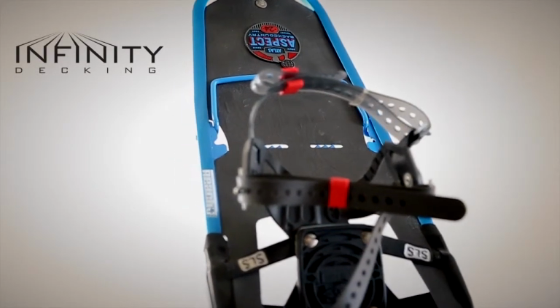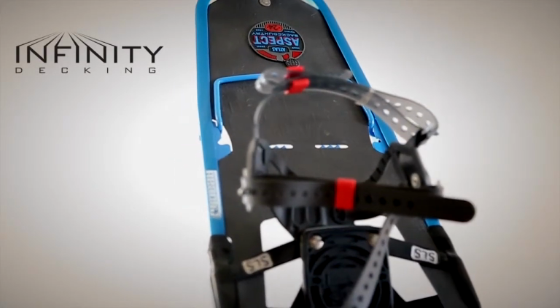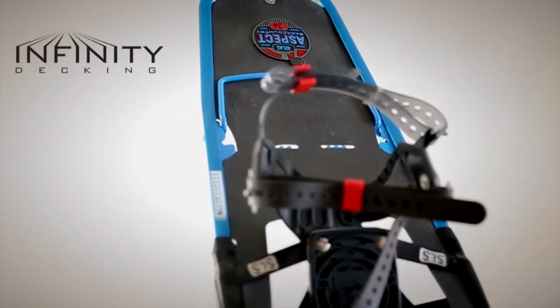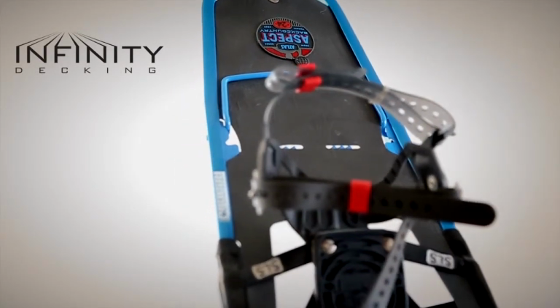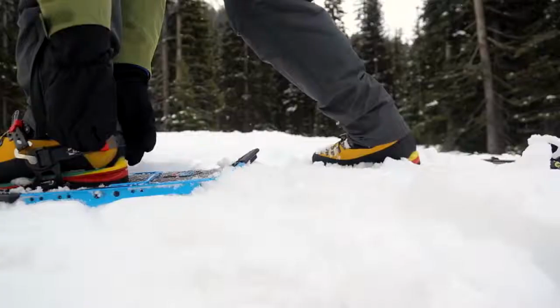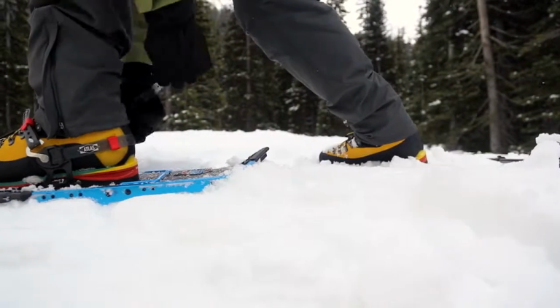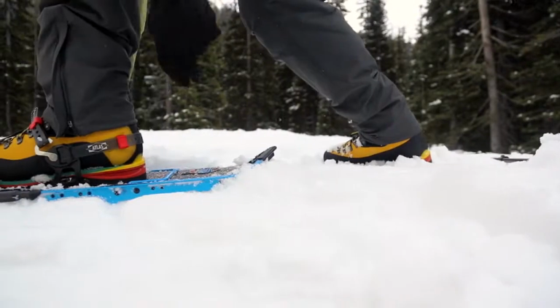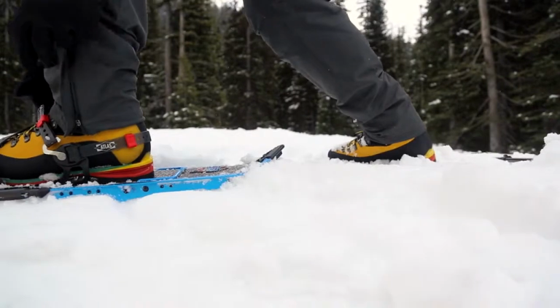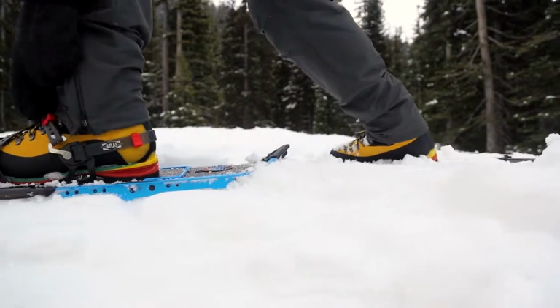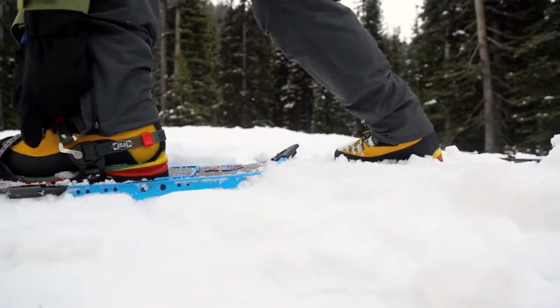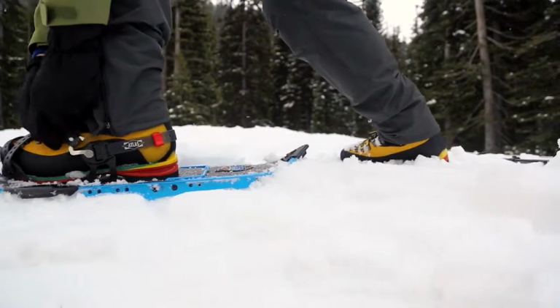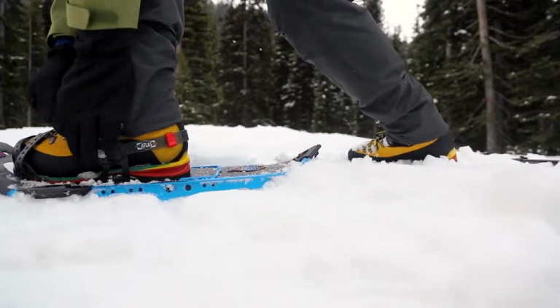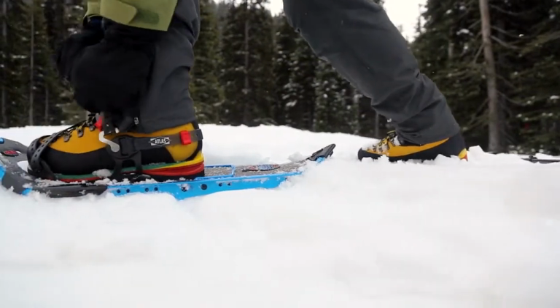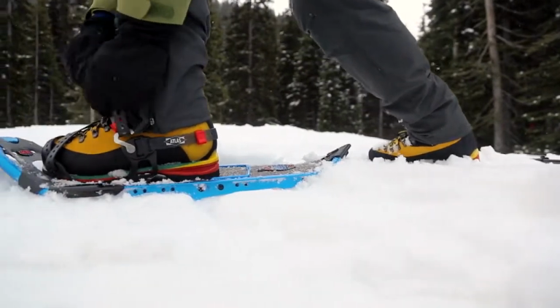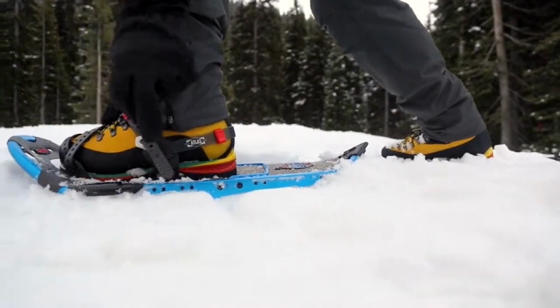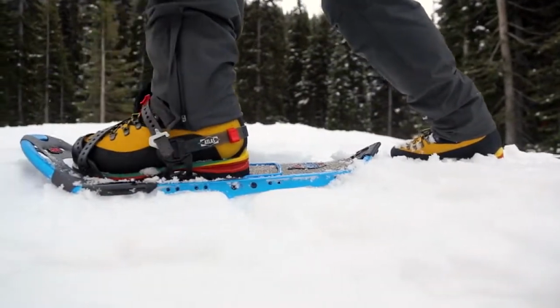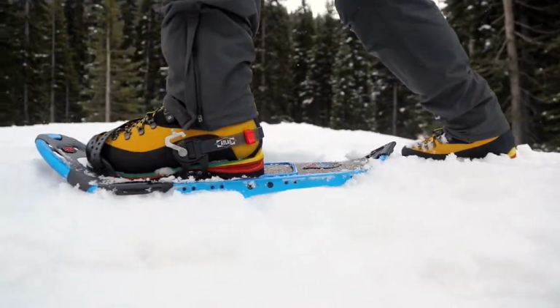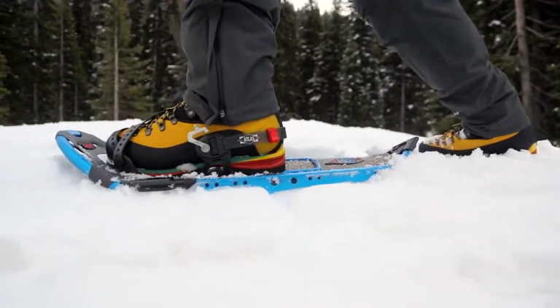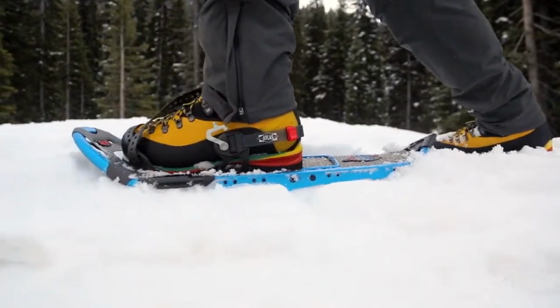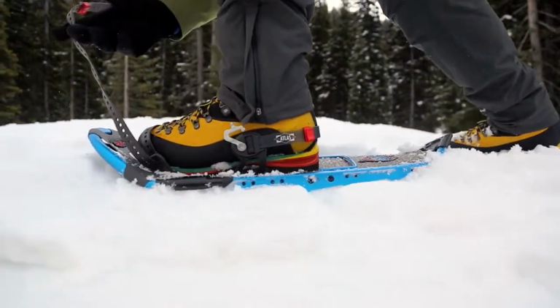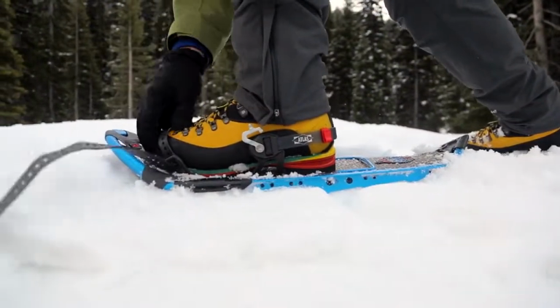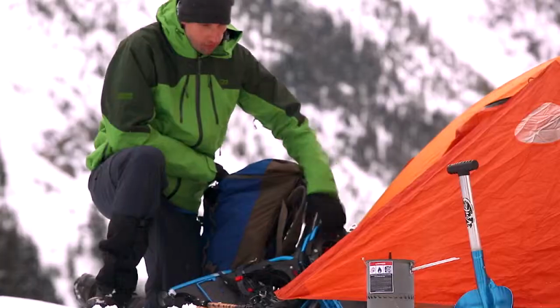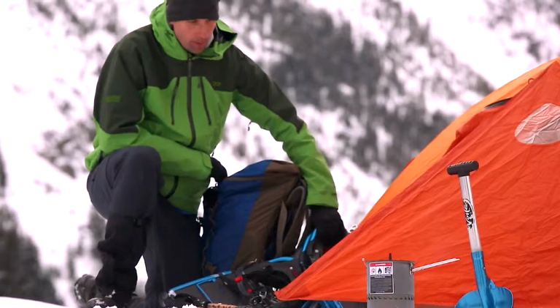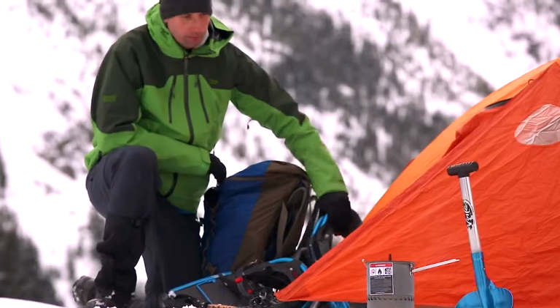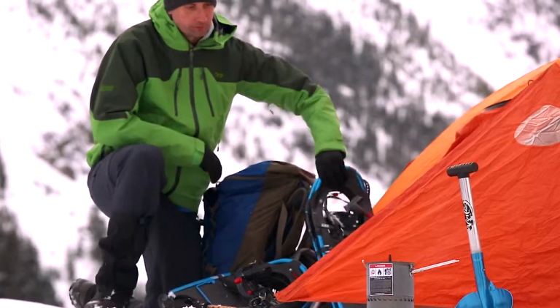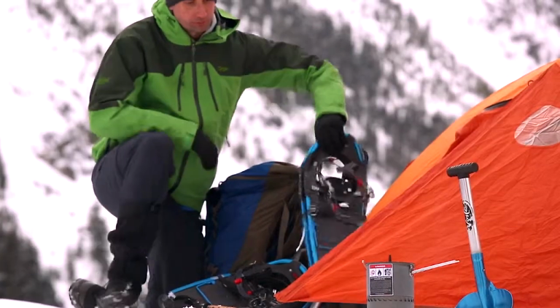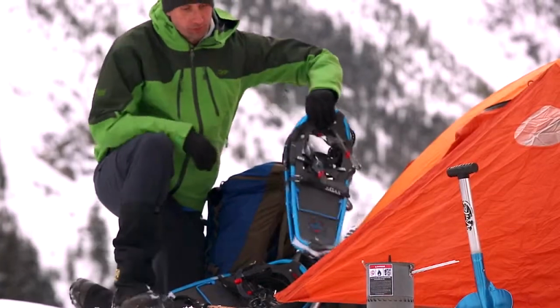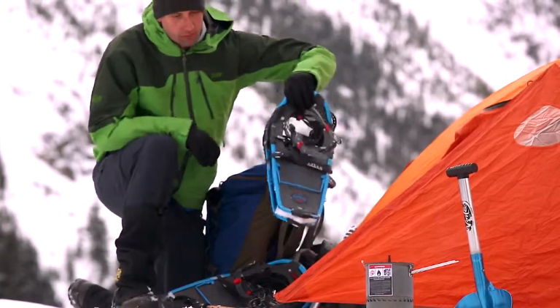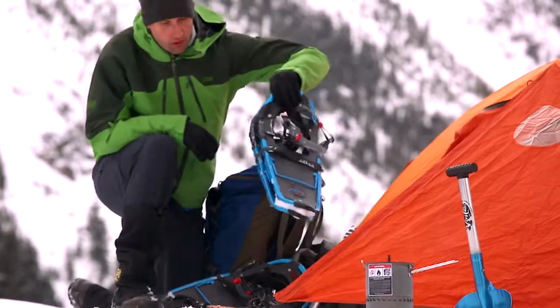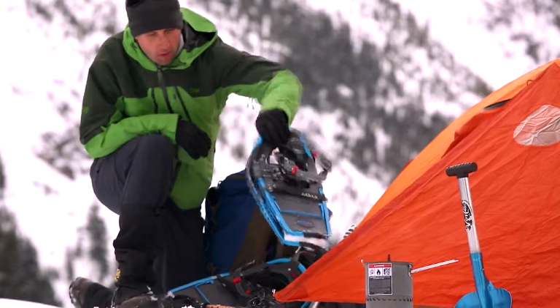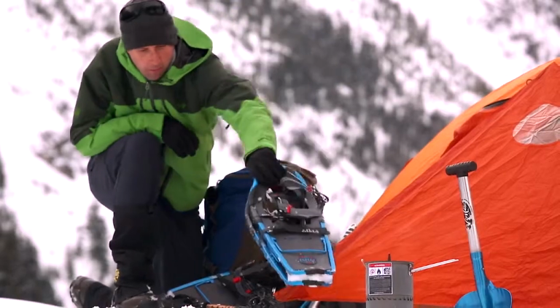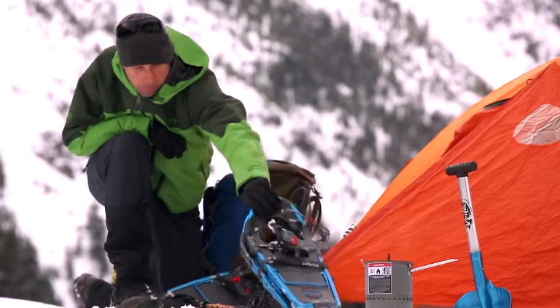The Aspect's benchmark performance and lightweight design allows you to go deep and get home safe, pursuing the lure of winter's backcountry.